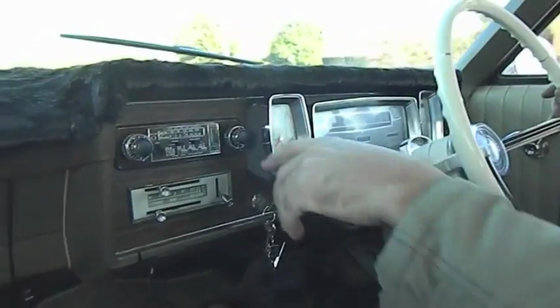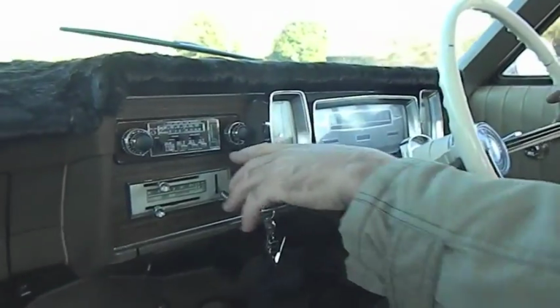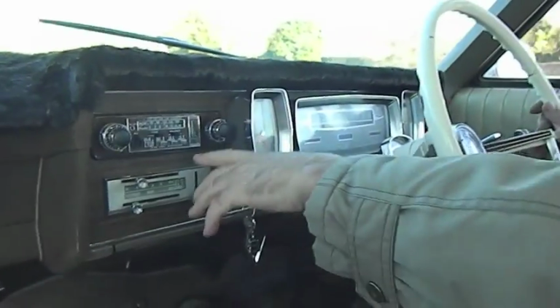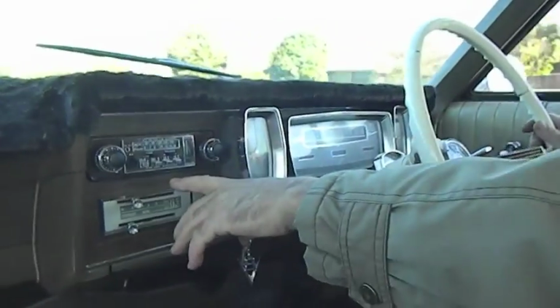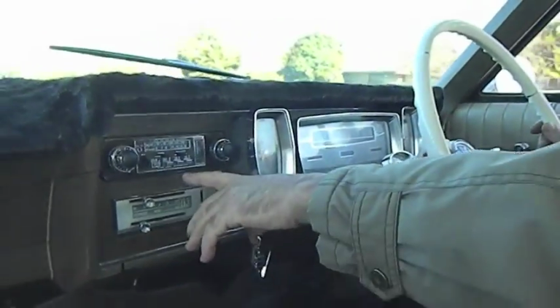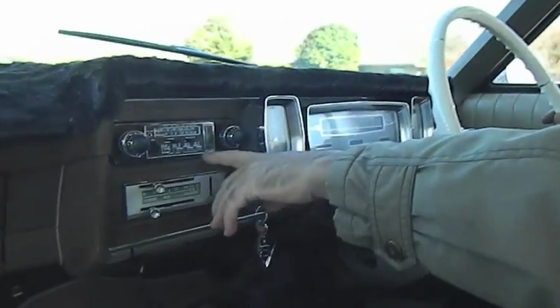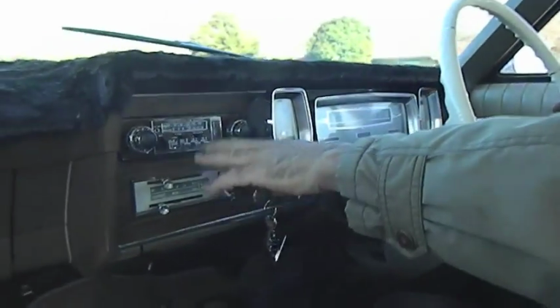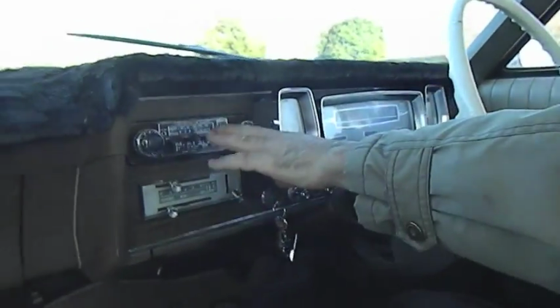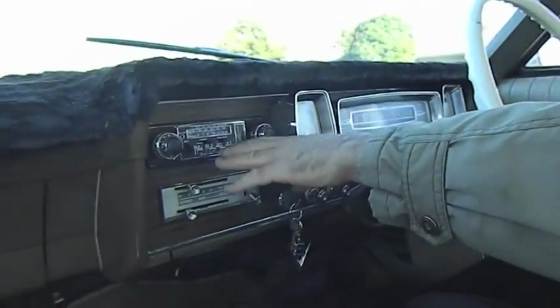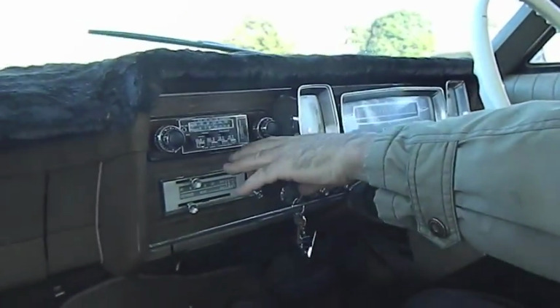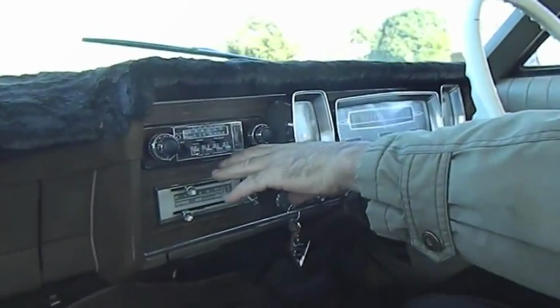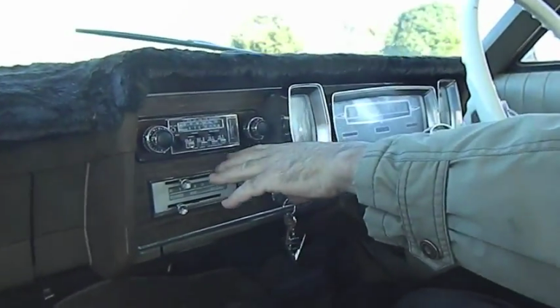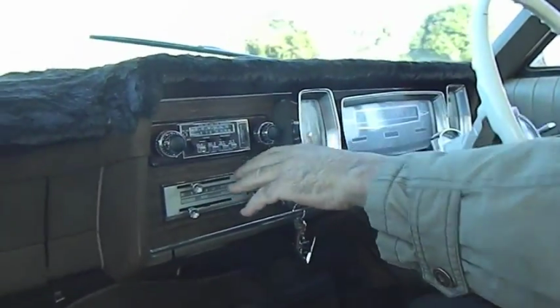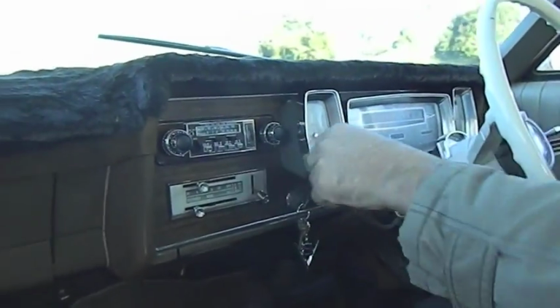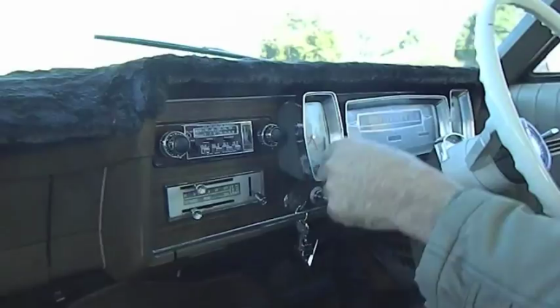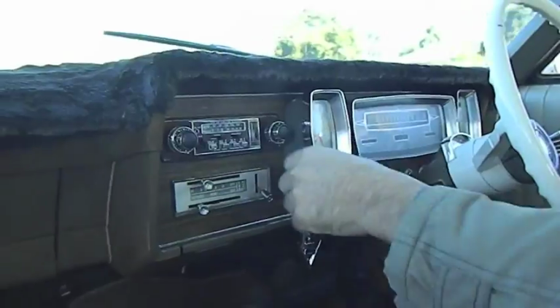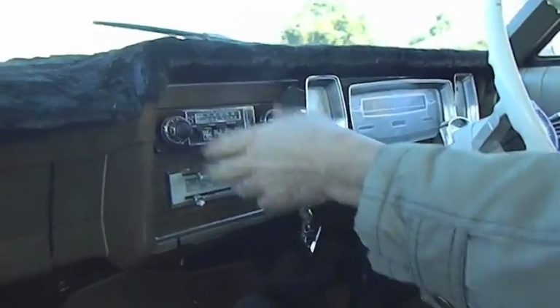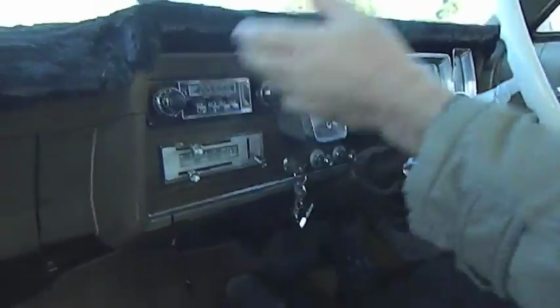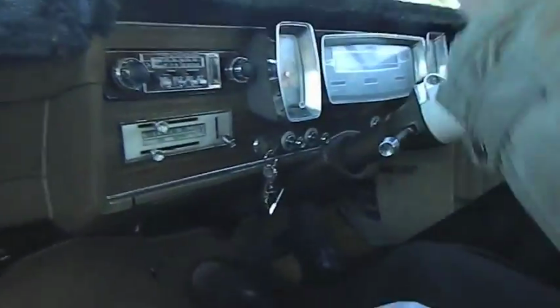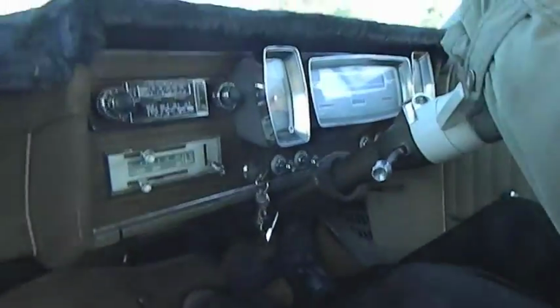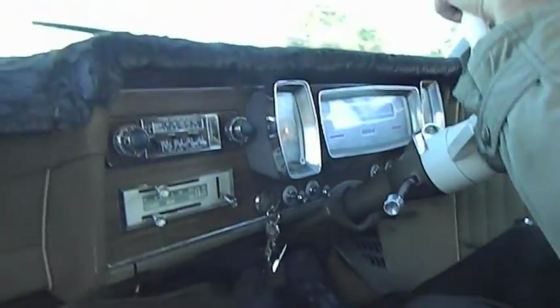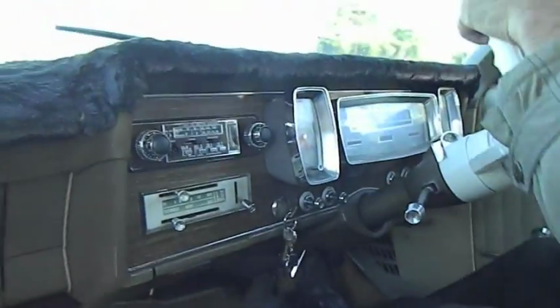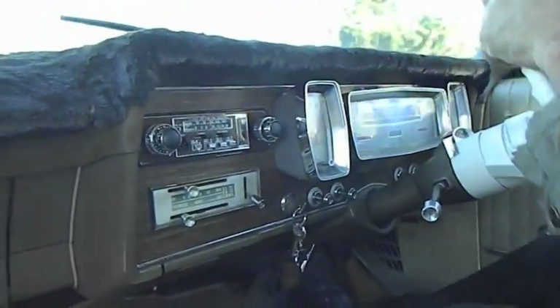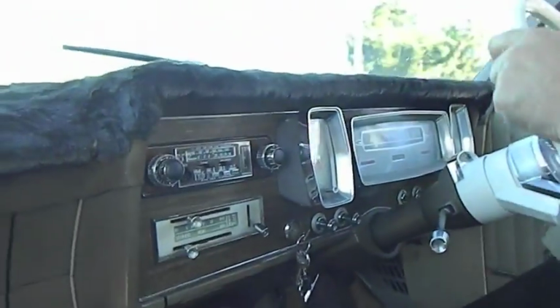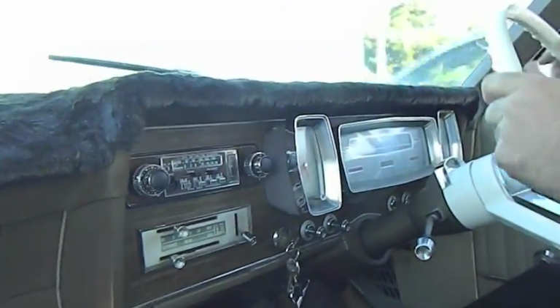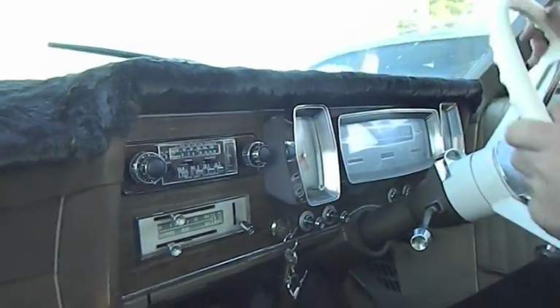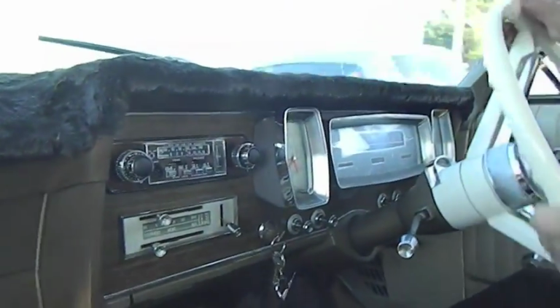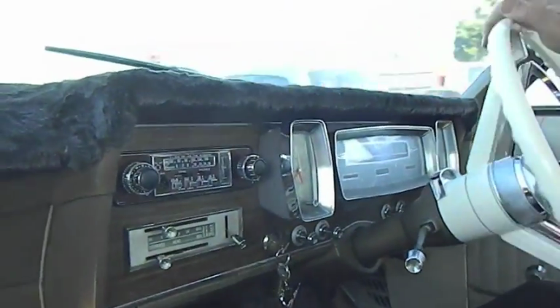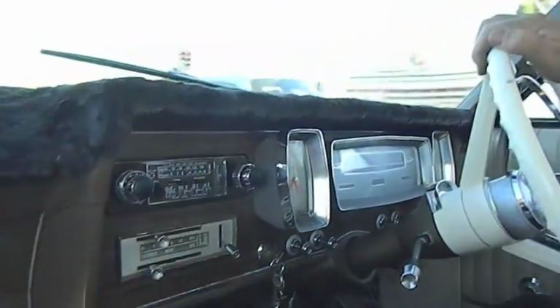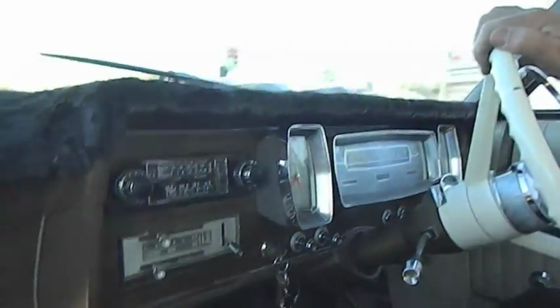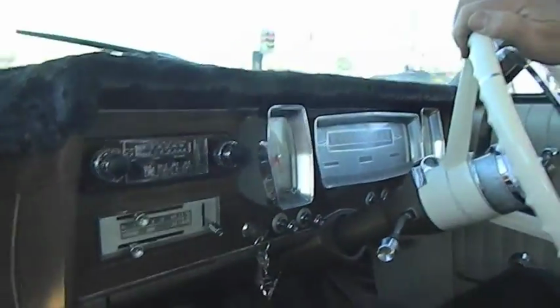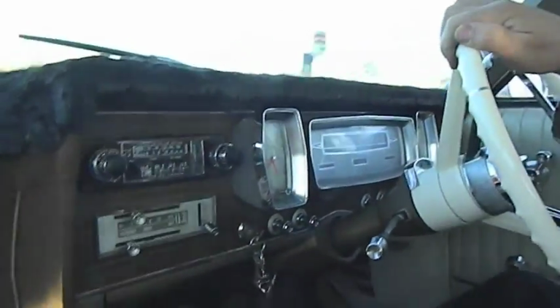Took the modern radio out and stuck this period CB in. It works alright. I haven't got a CB antenna before — I didn't want to cut any holes.